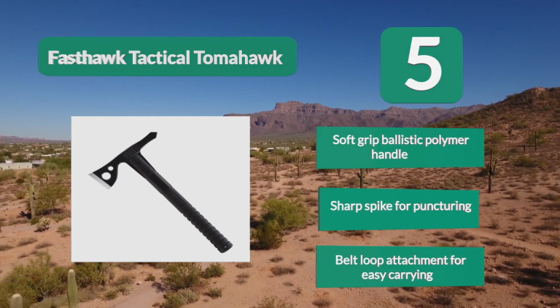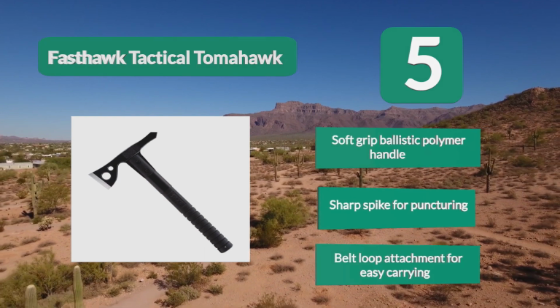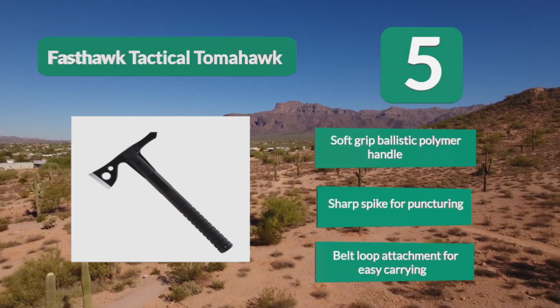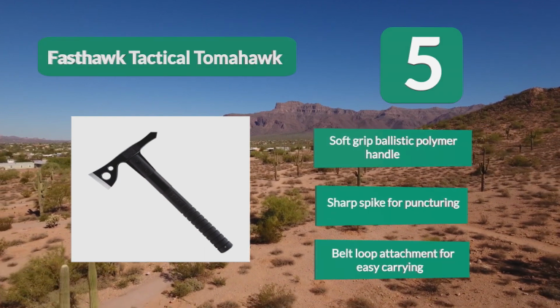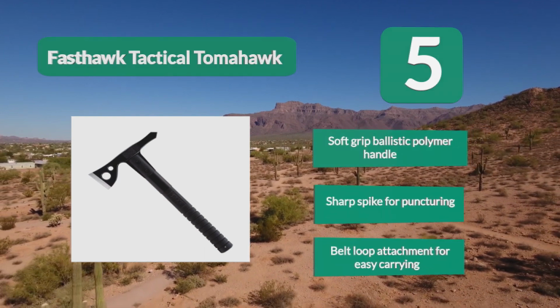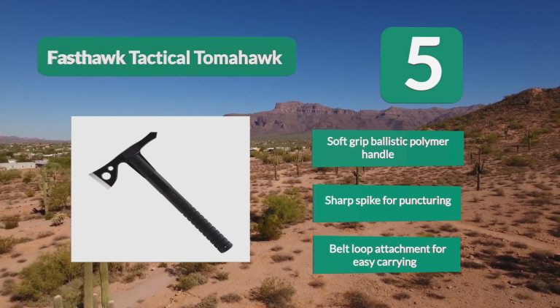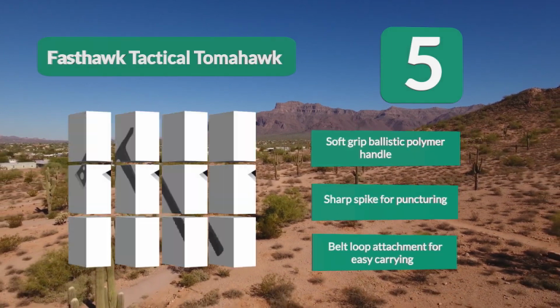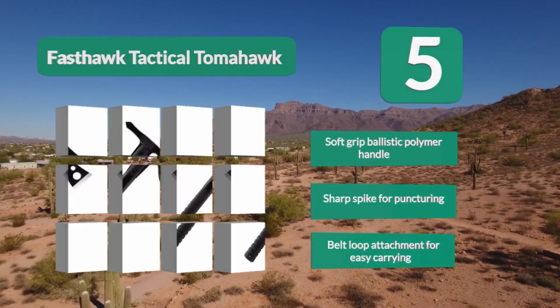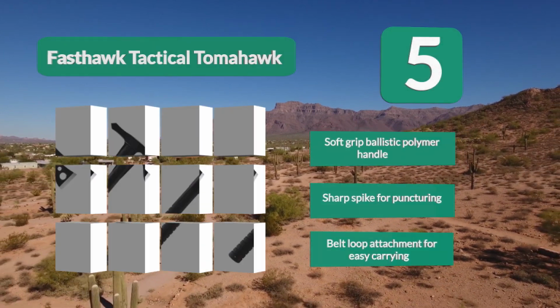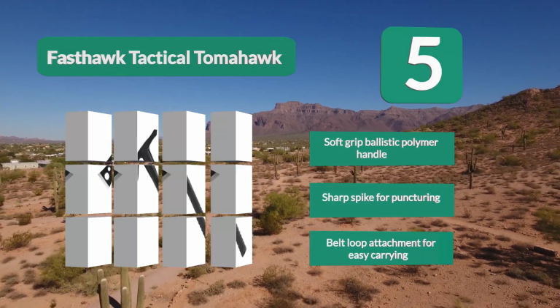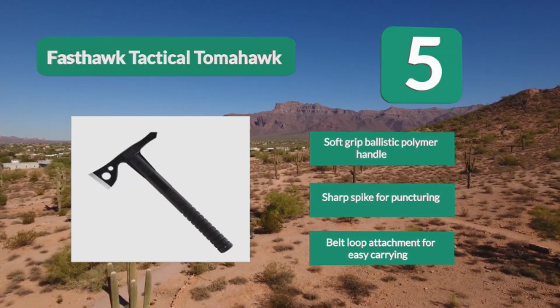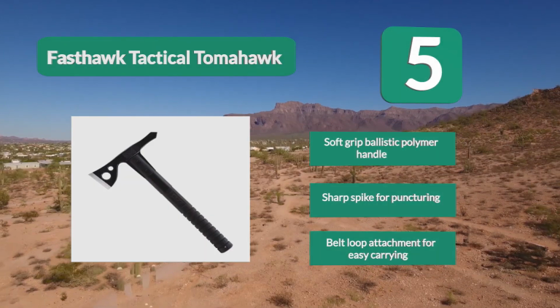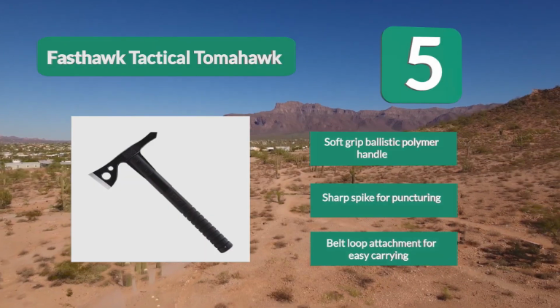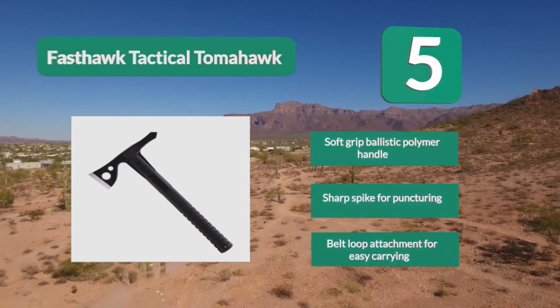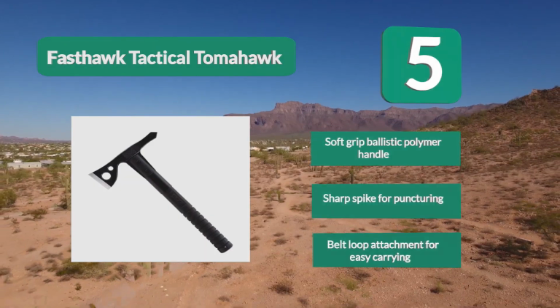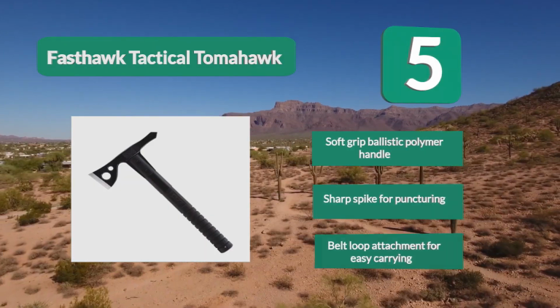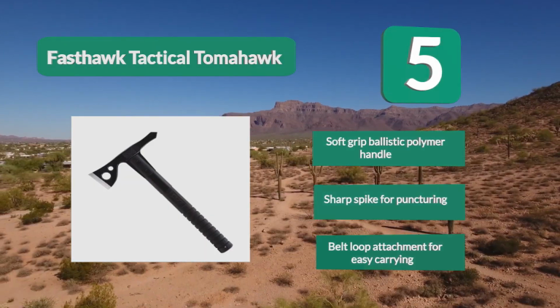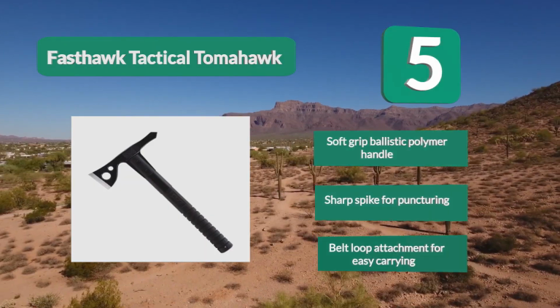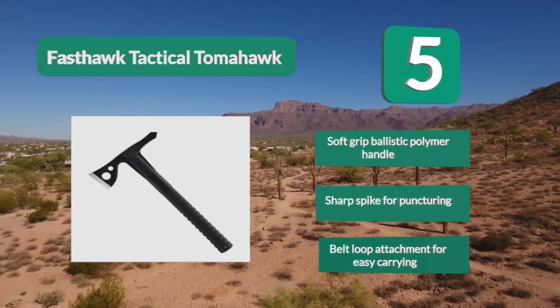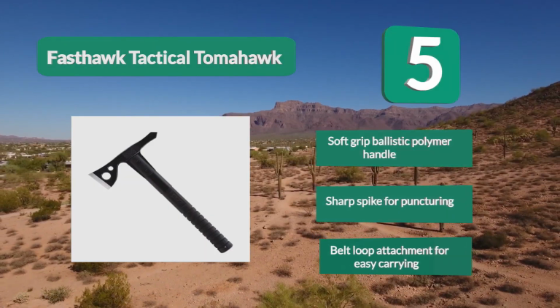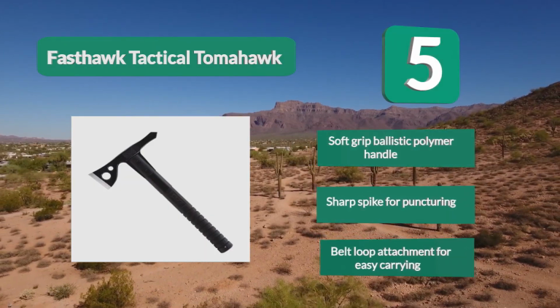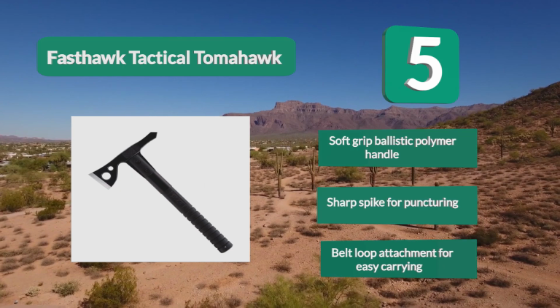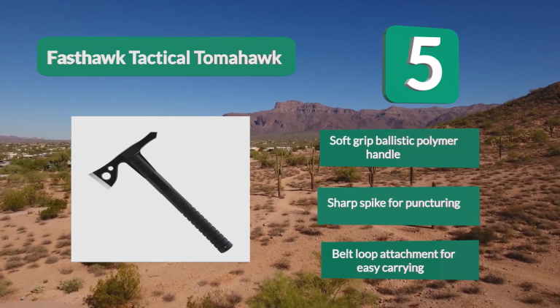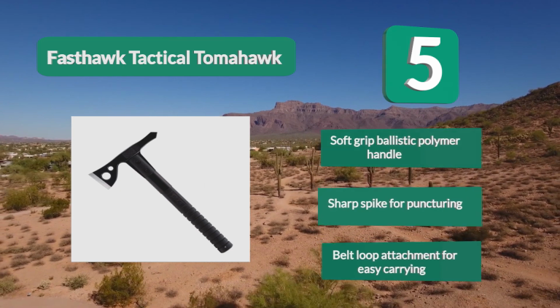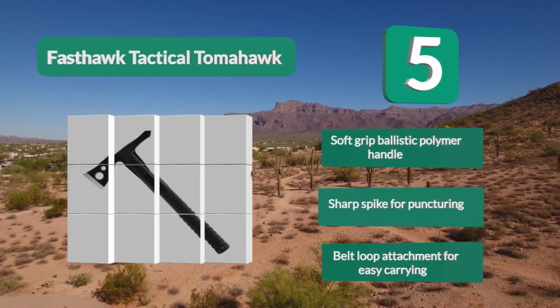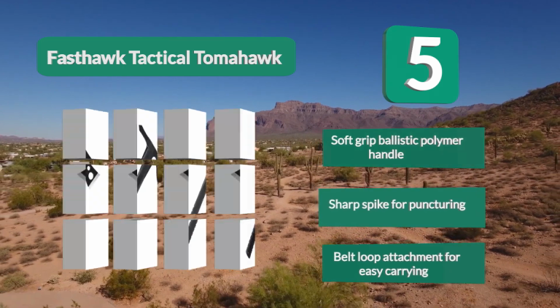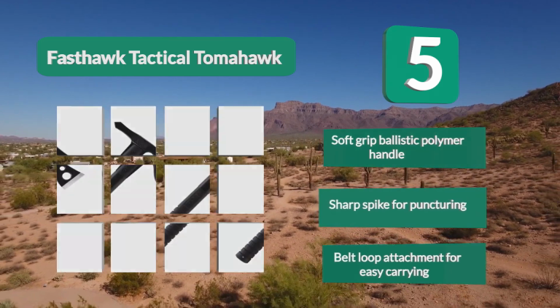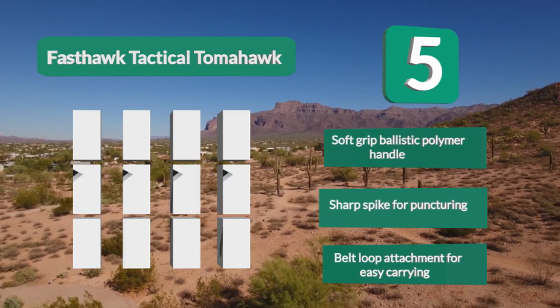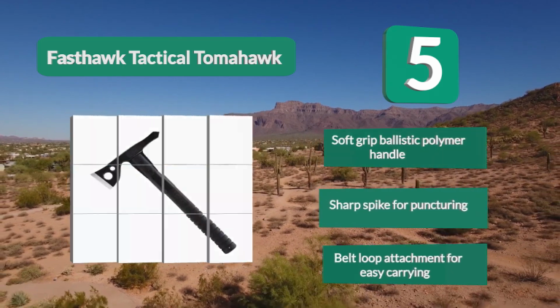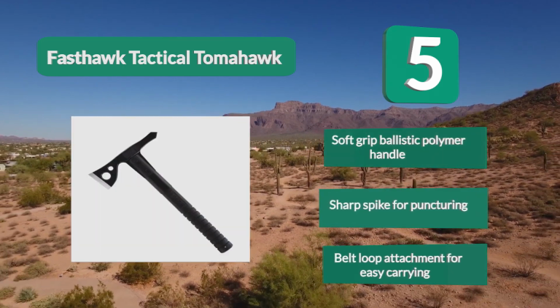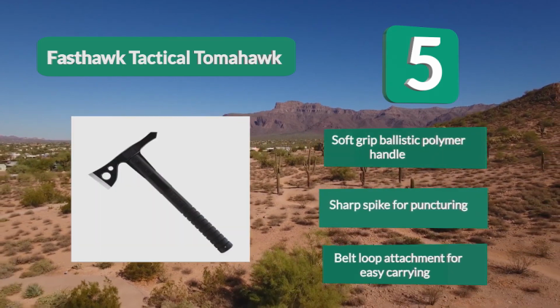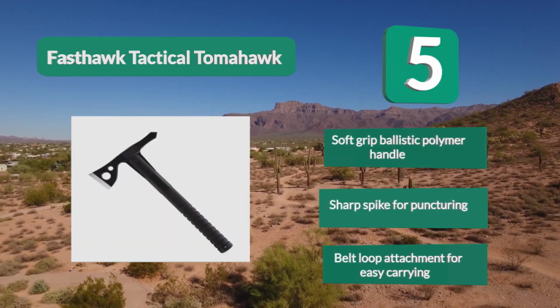Key features include a soft grip ballistic polymer handle, a sharp spike for puncturing, and a belt loop attachment for easy carrying.